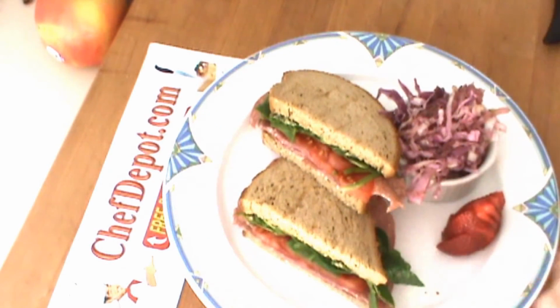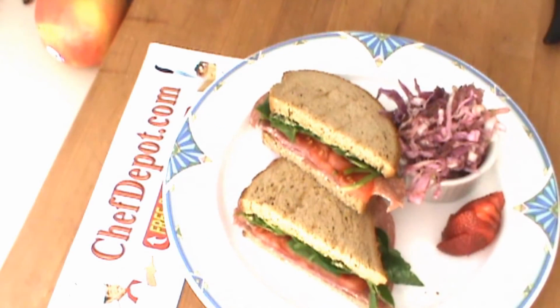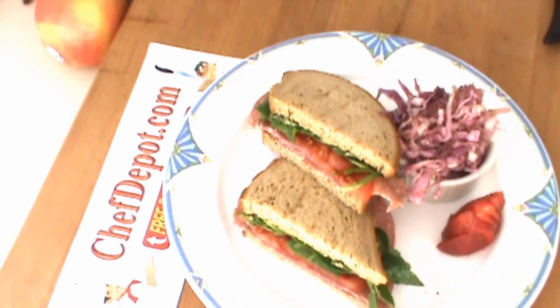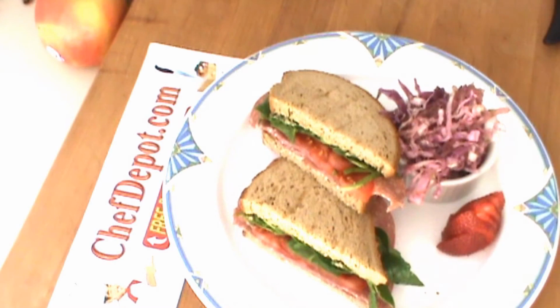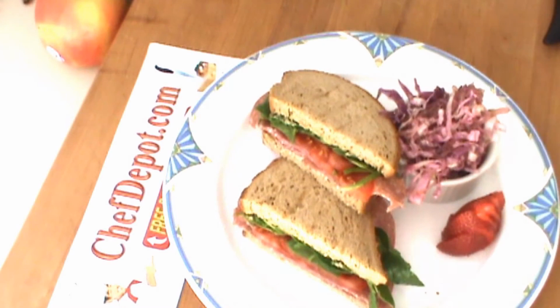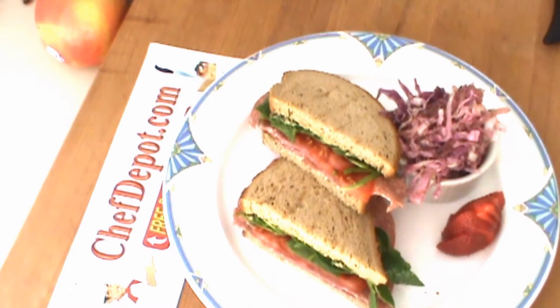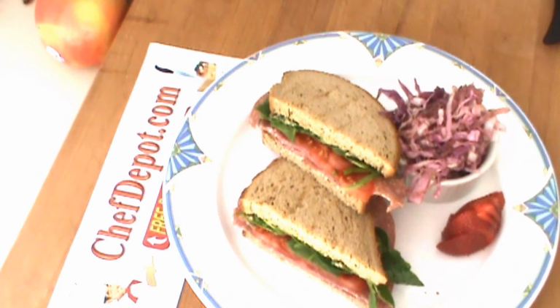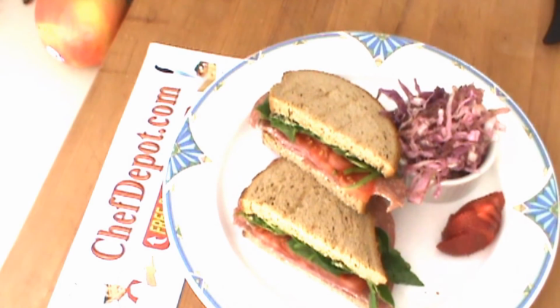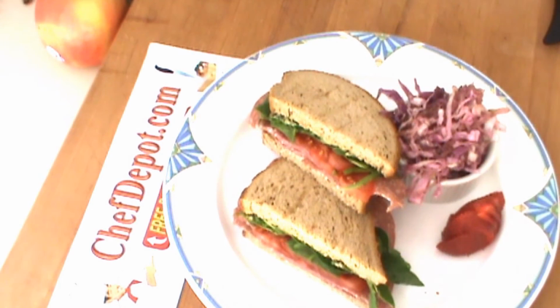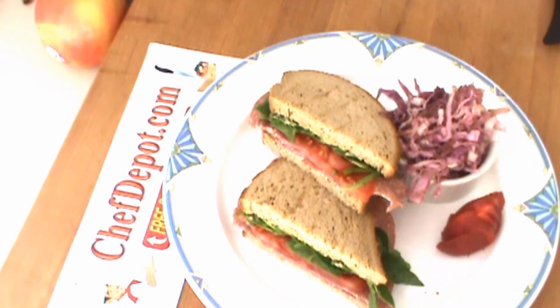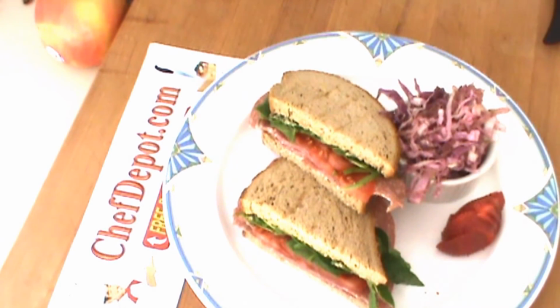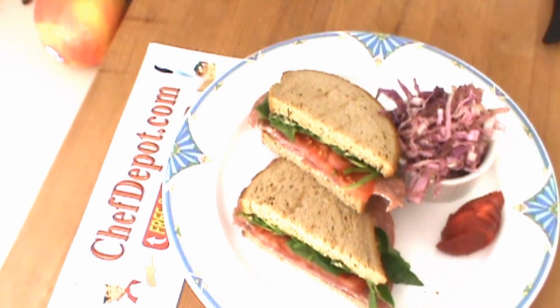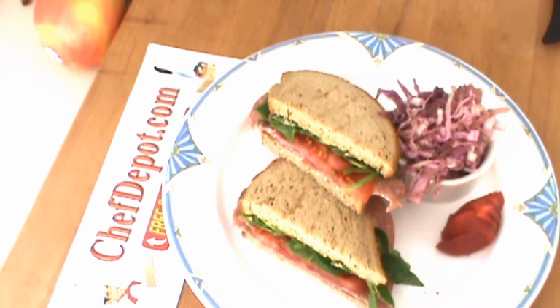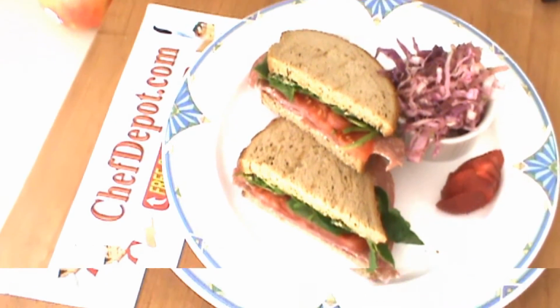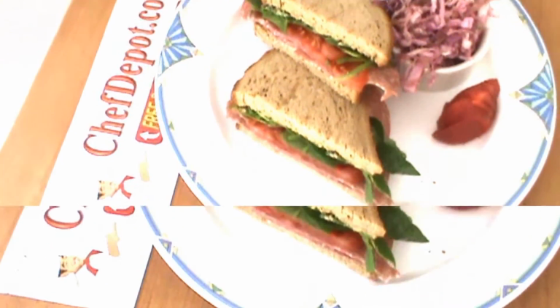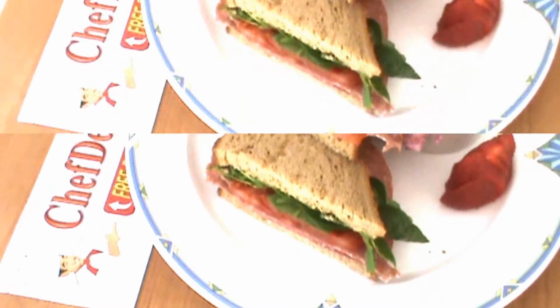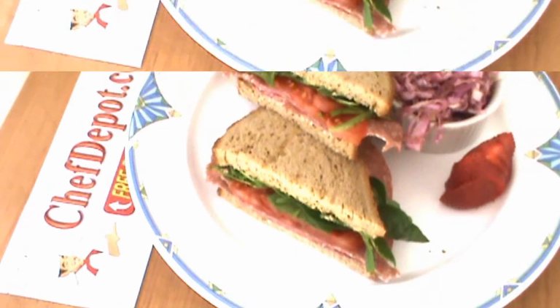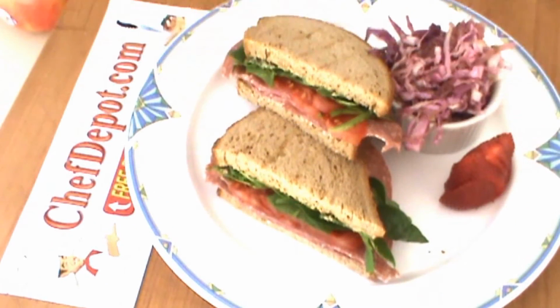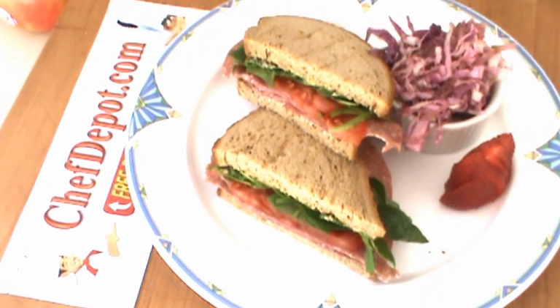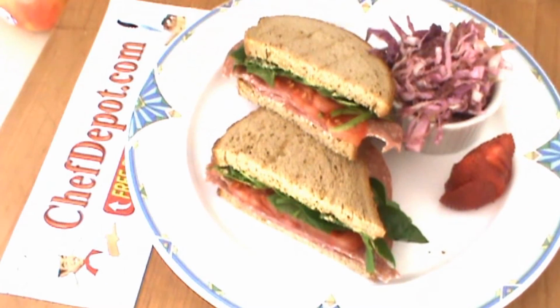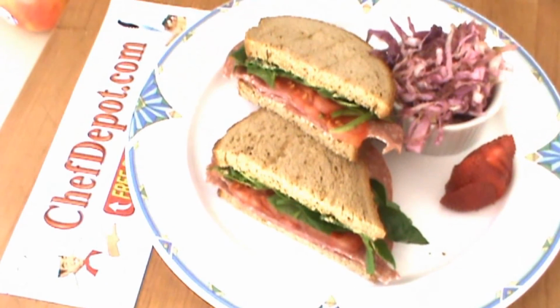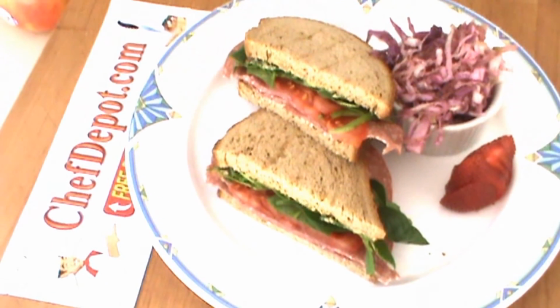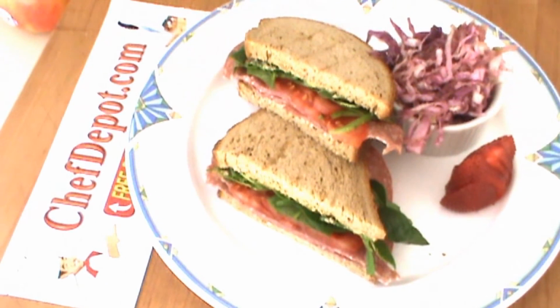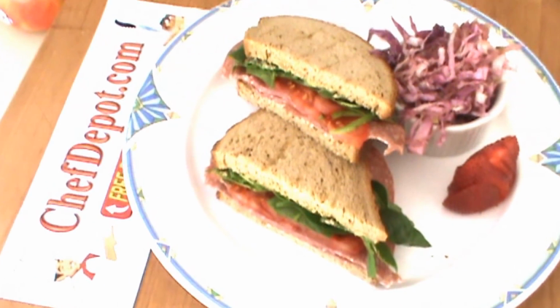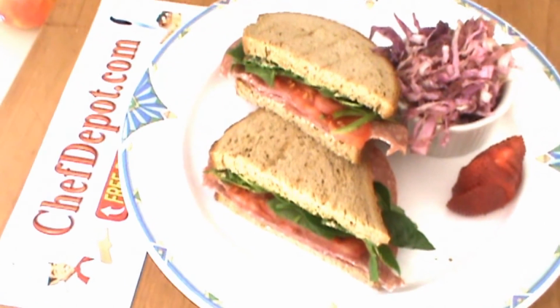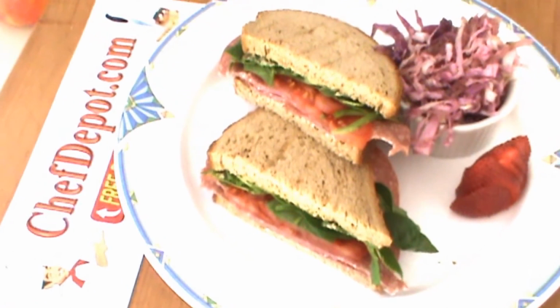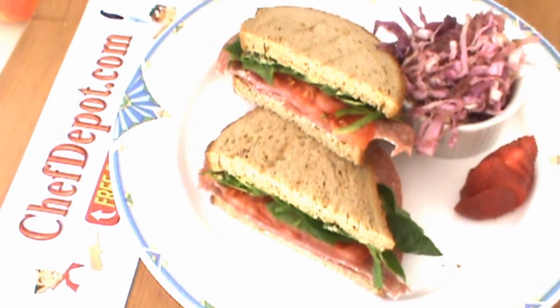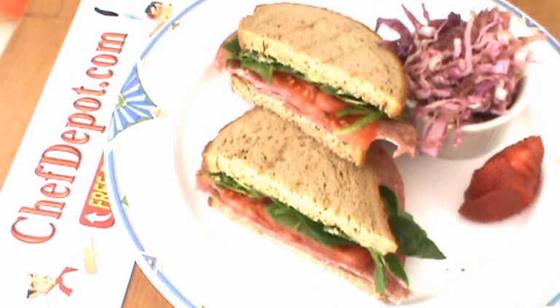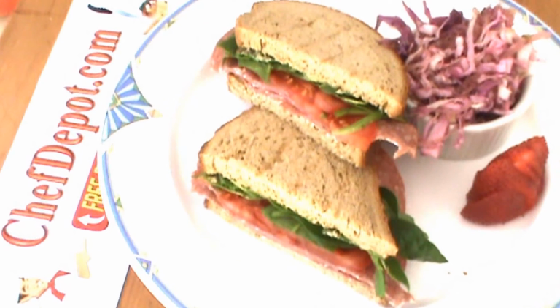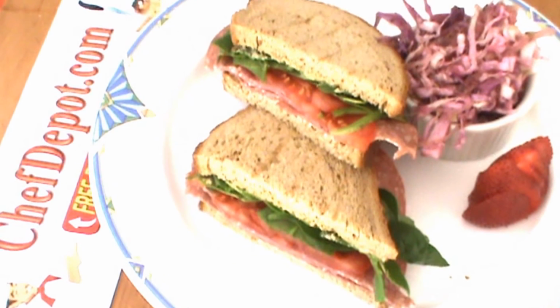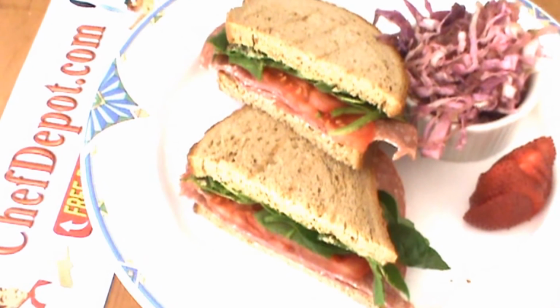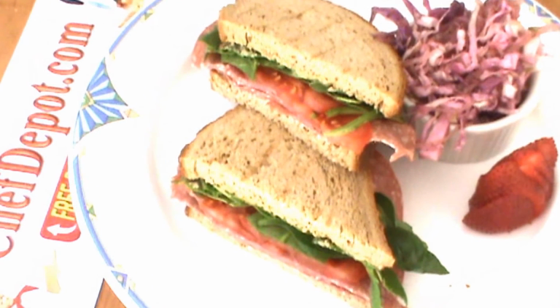We're going to be adding the finished sandwich. Thanks for watching. Have a great day.